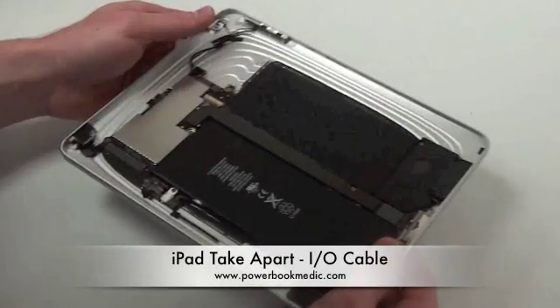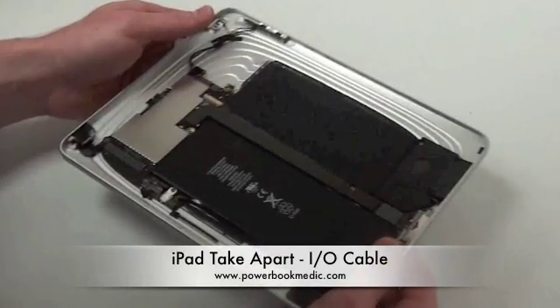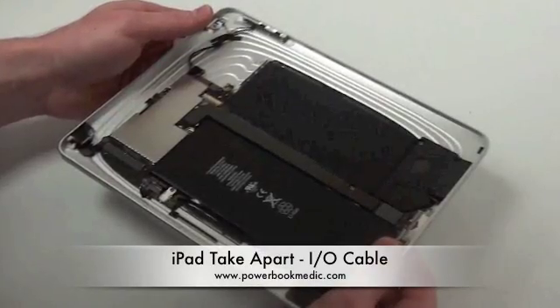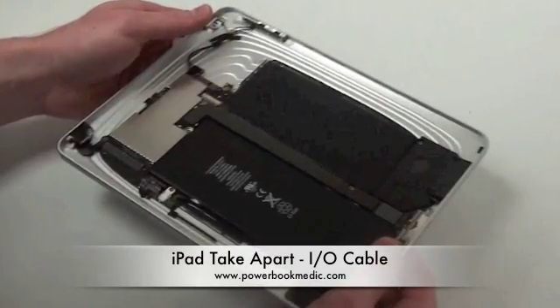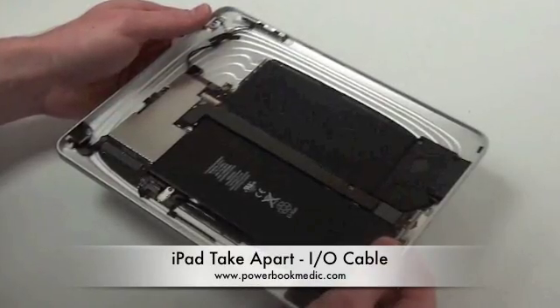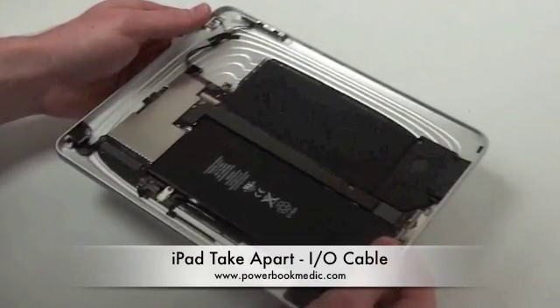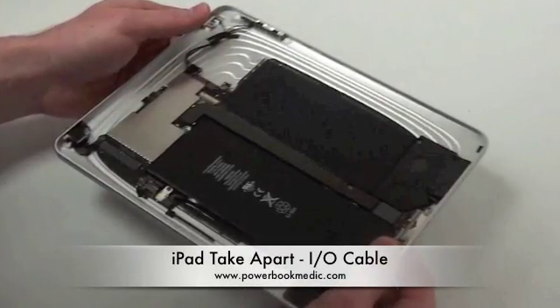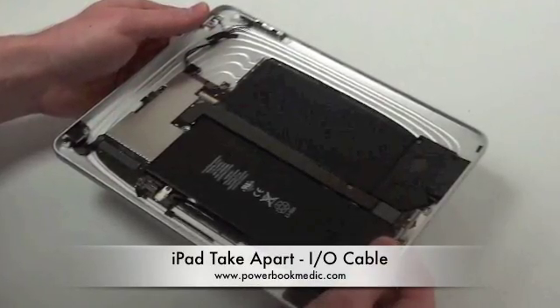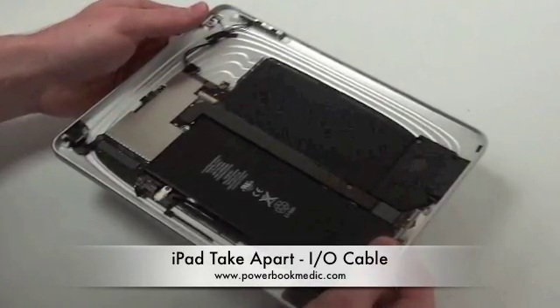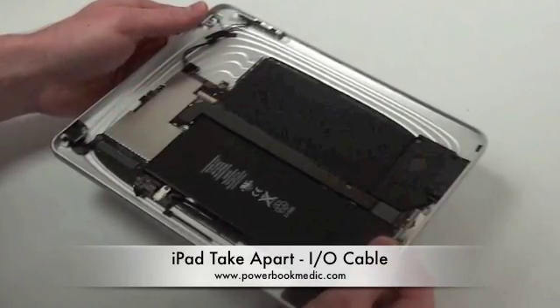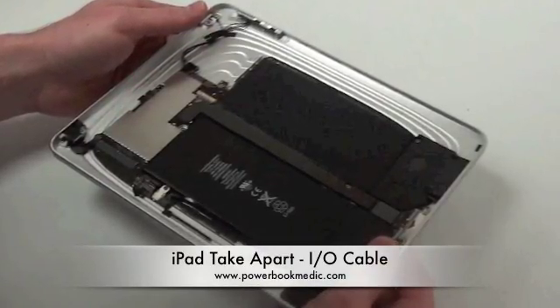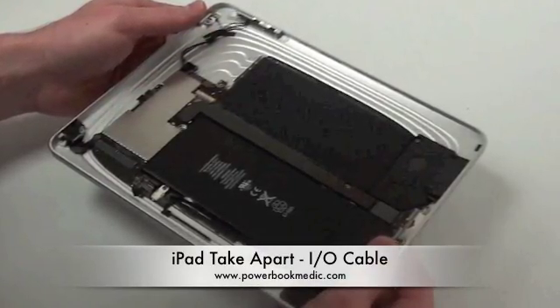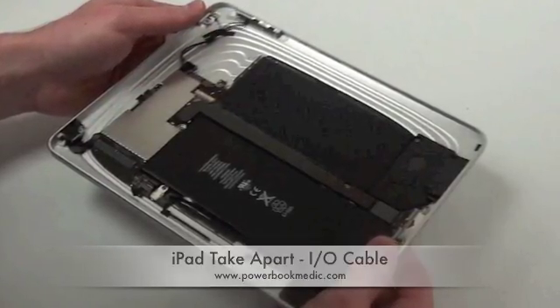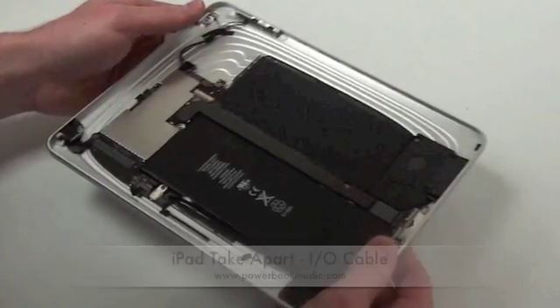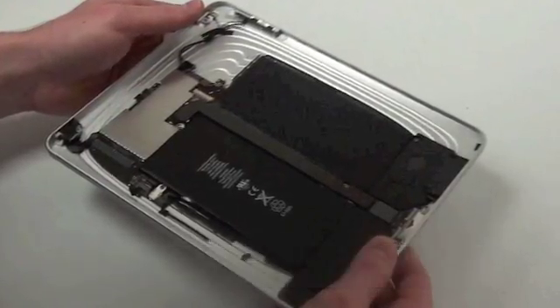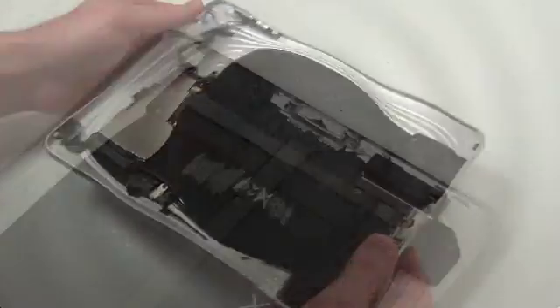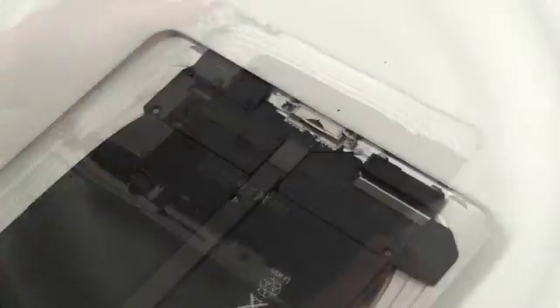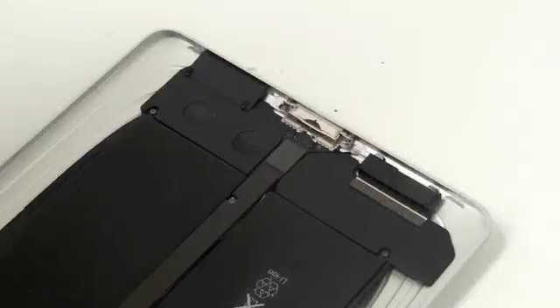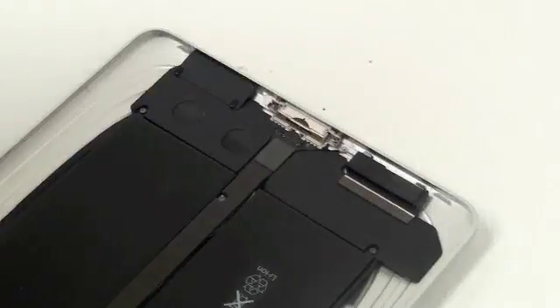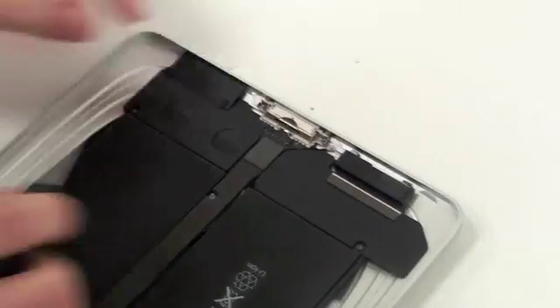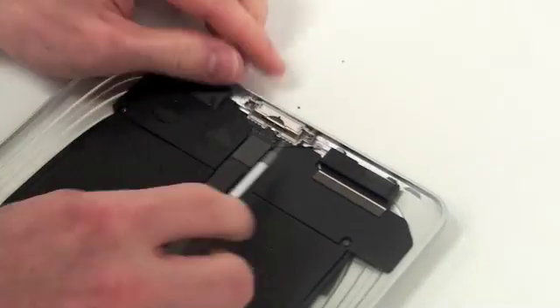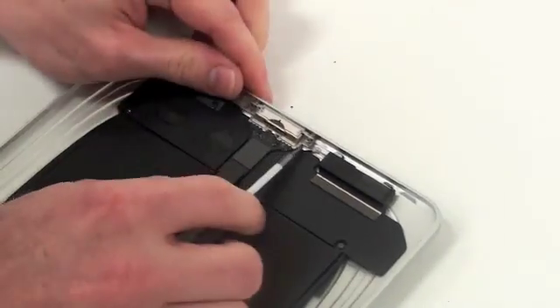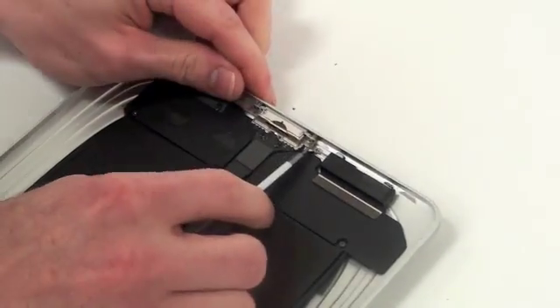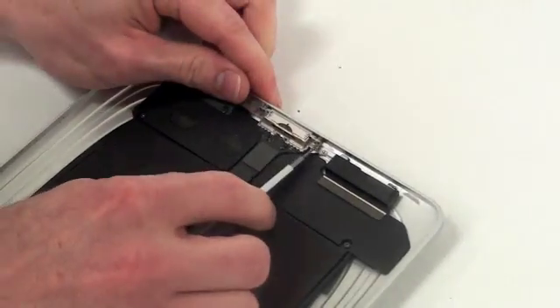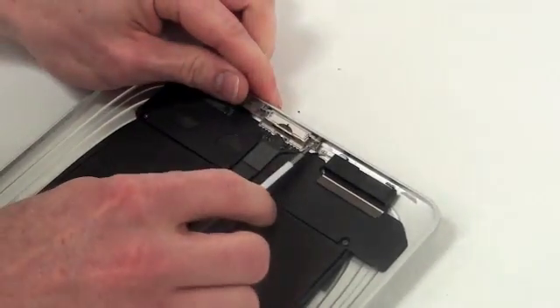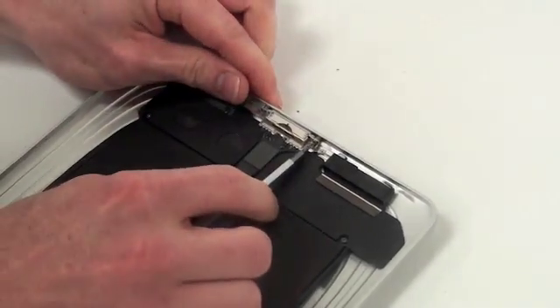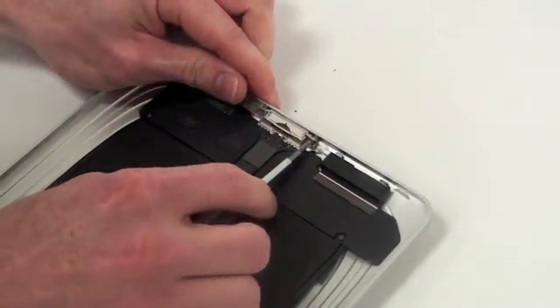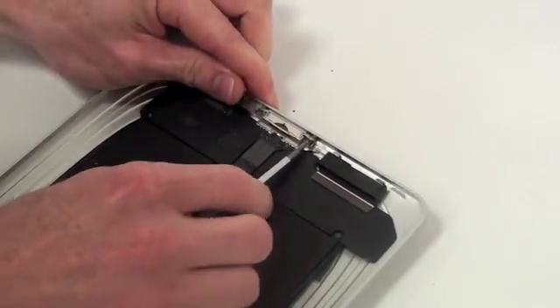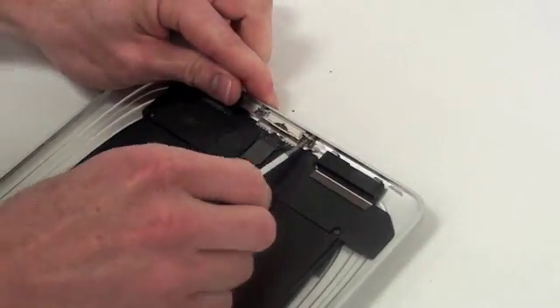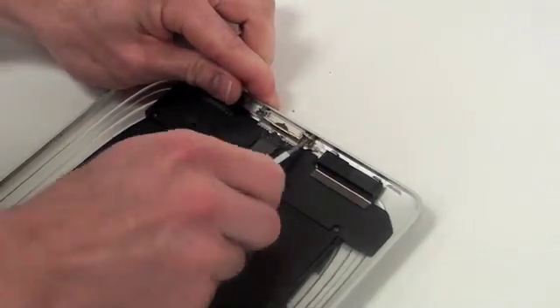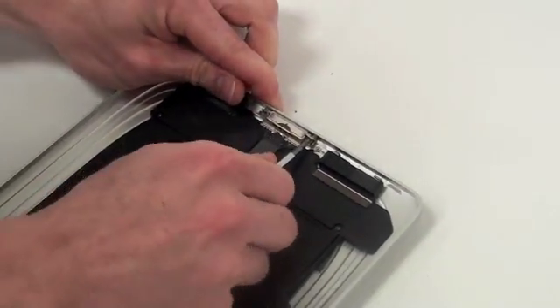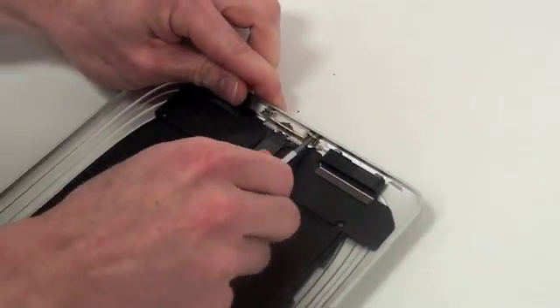Now to take out the I.O. cable. This is where you dock your iPad and charge your iPad.